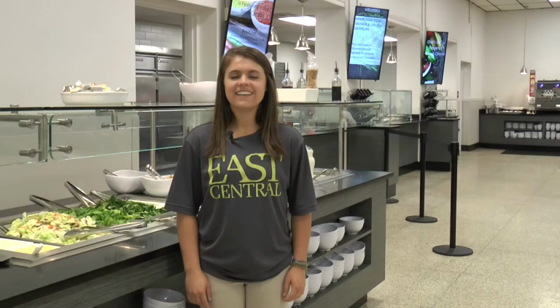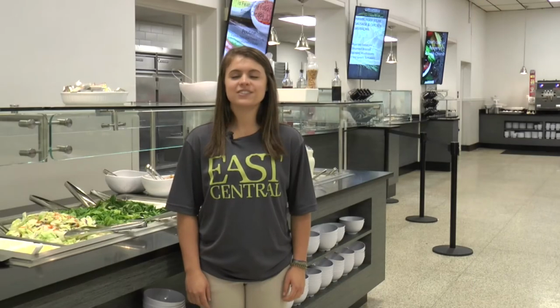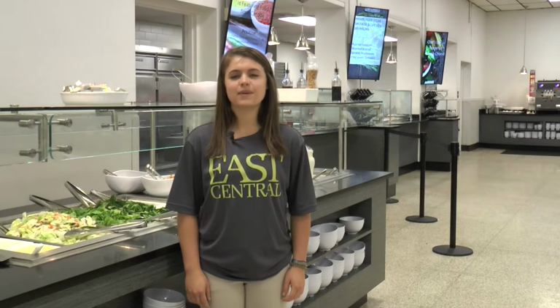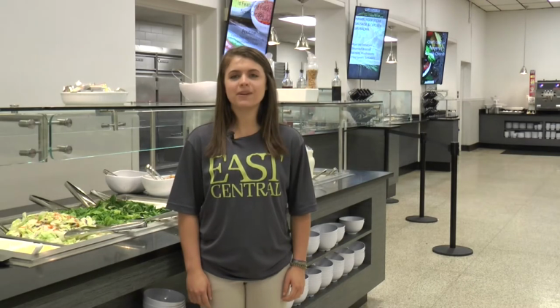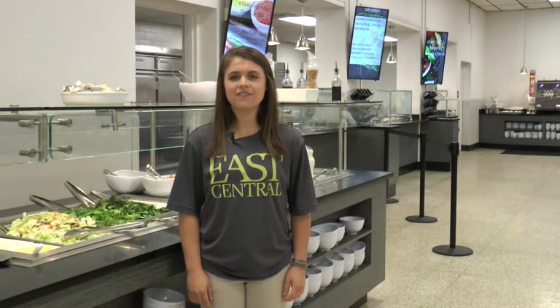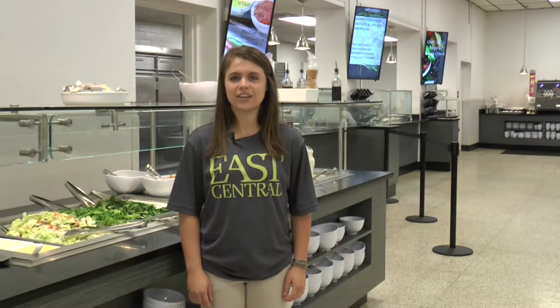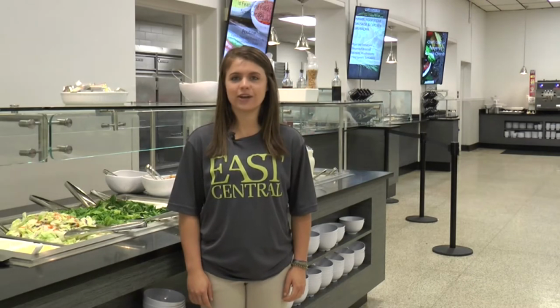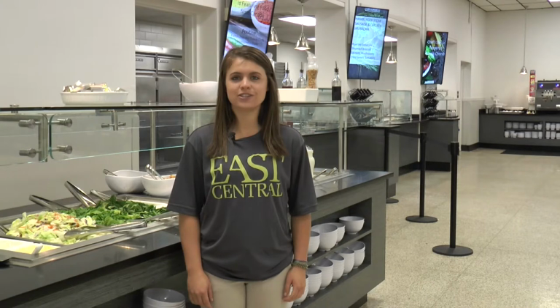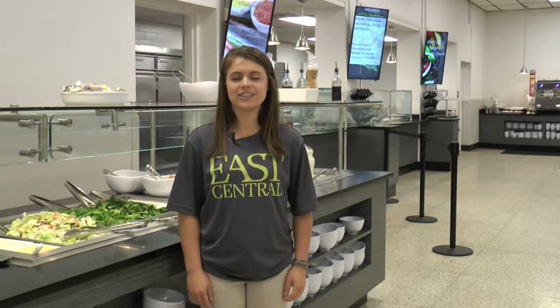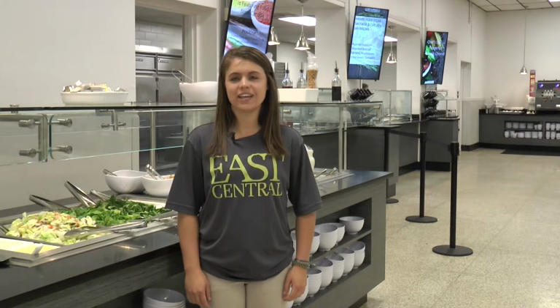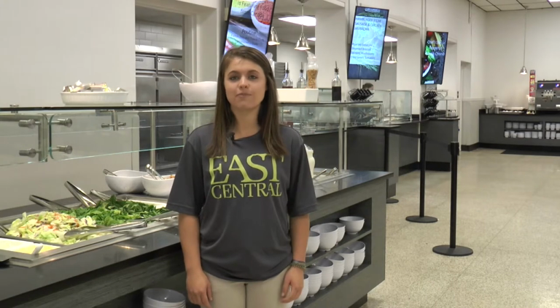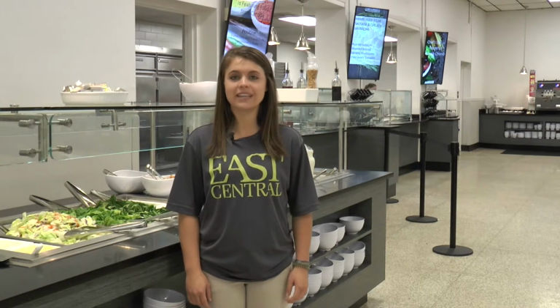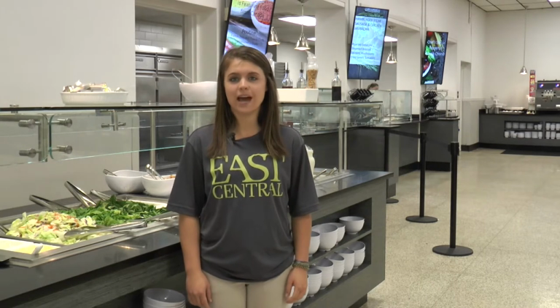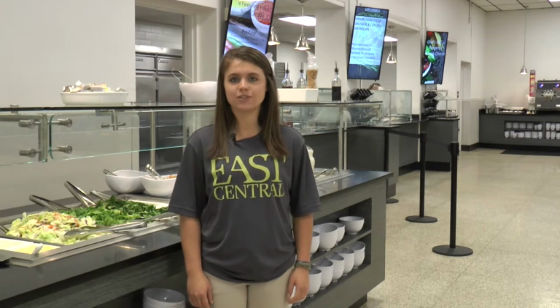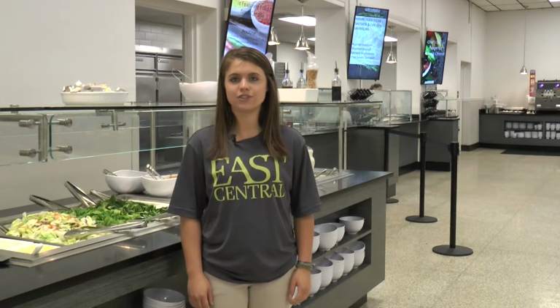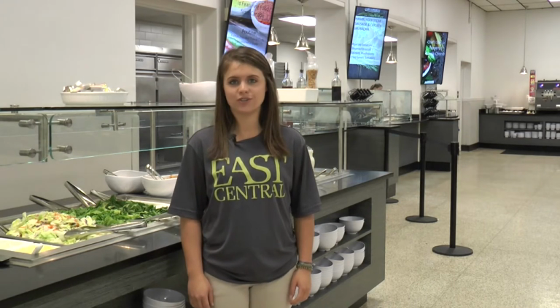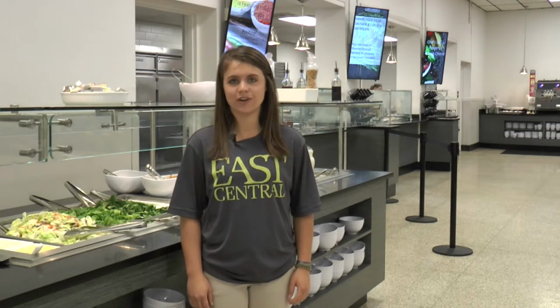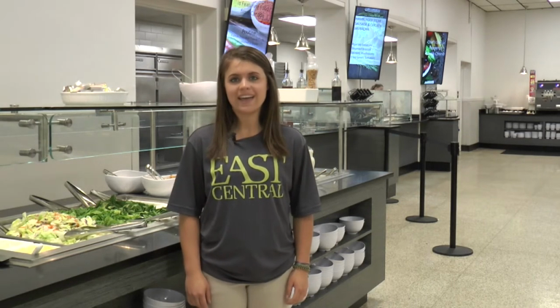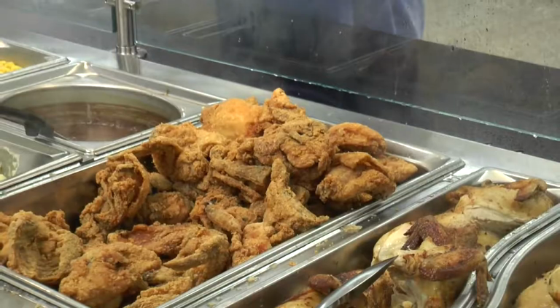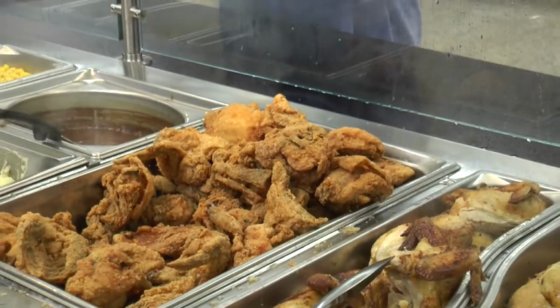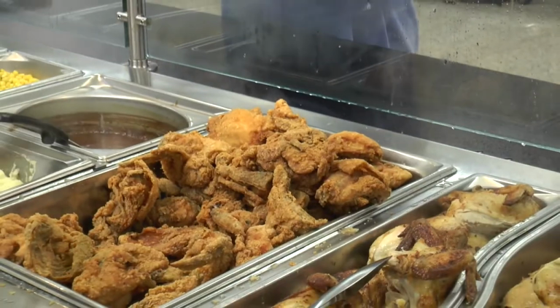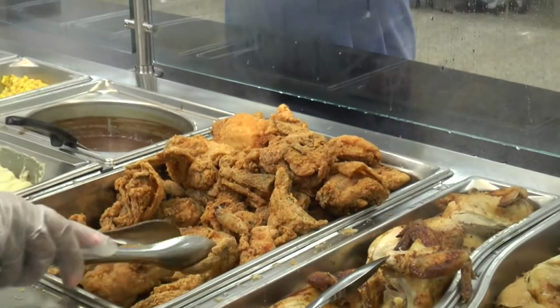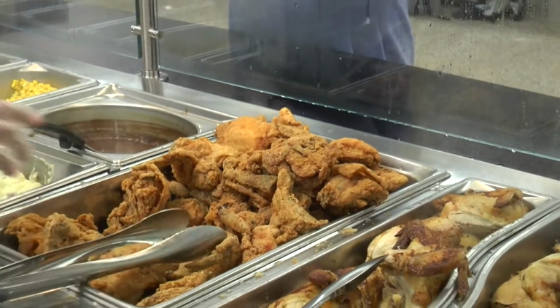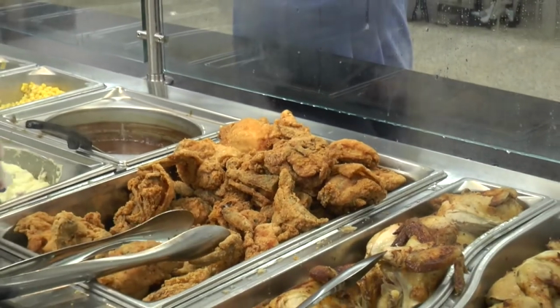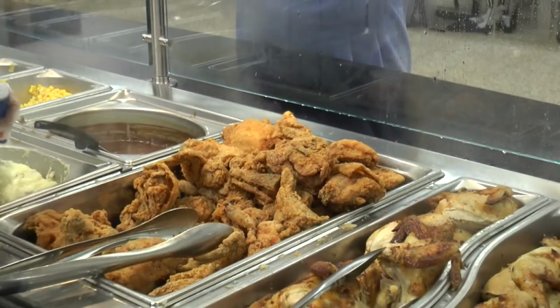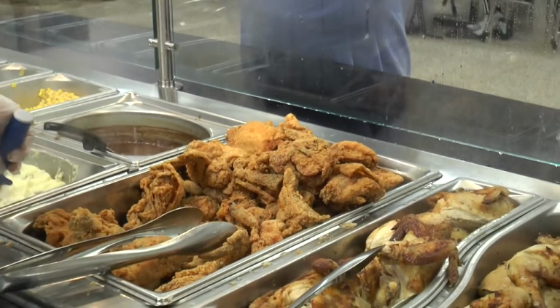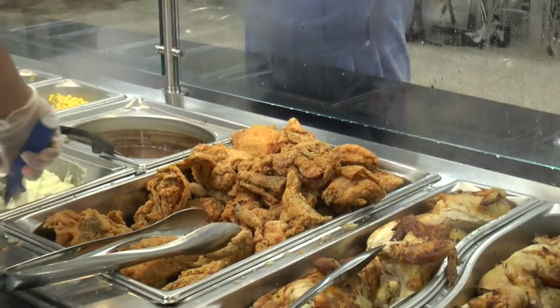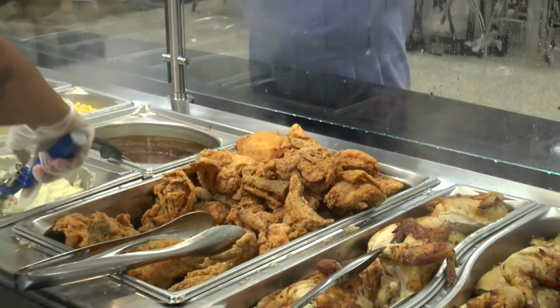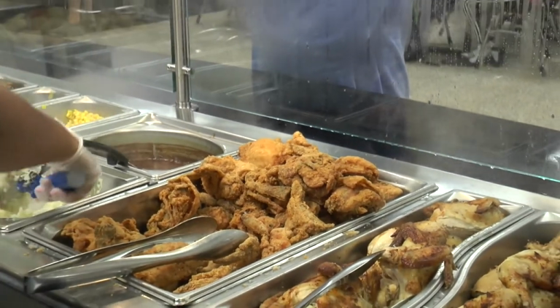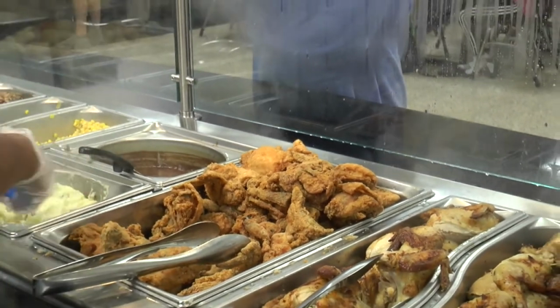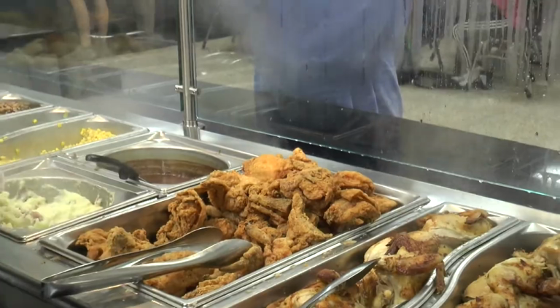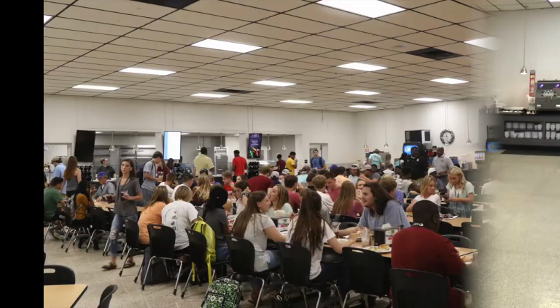This is Mabry Cafeteria where students here have plenty of options to choose from, and it is also home to our famous fried chicken Thursdays.